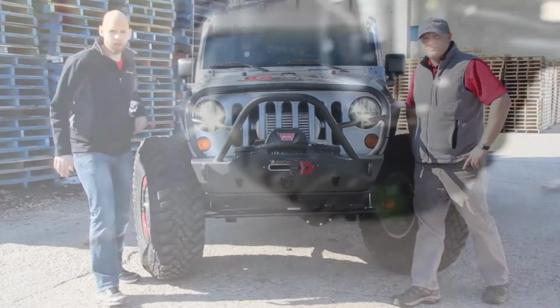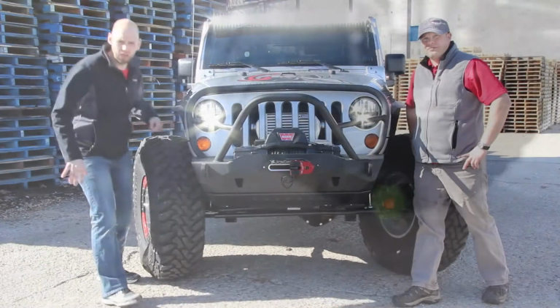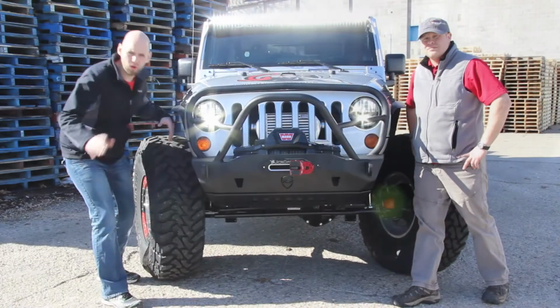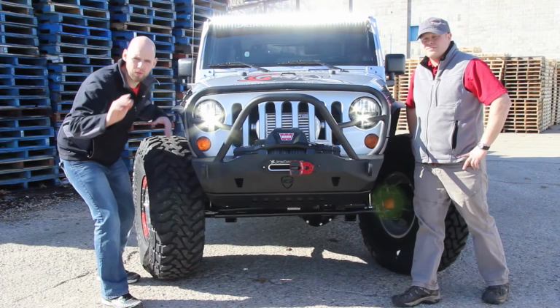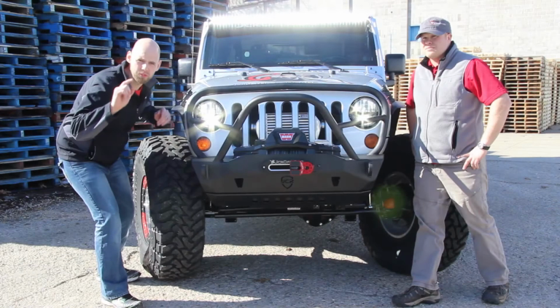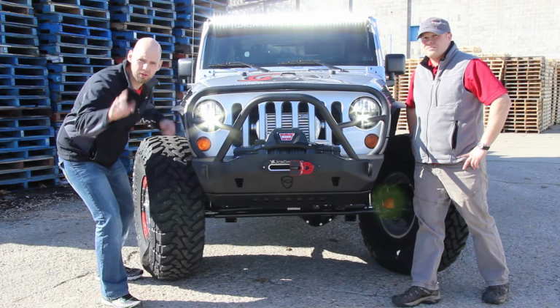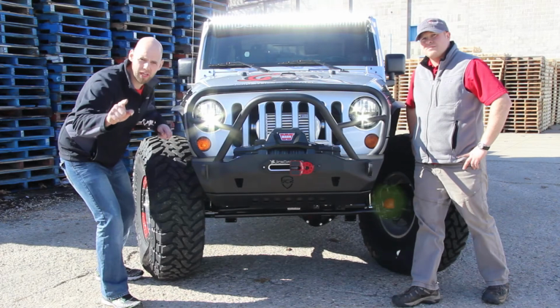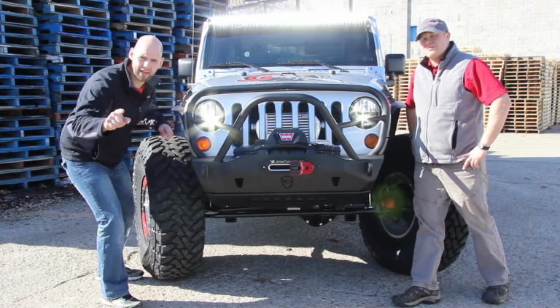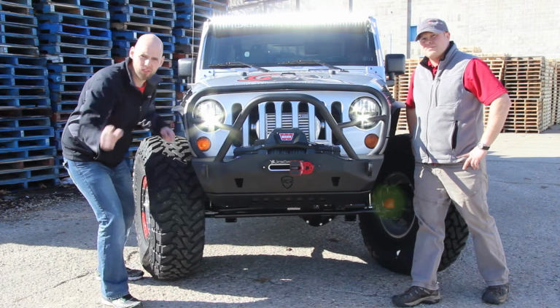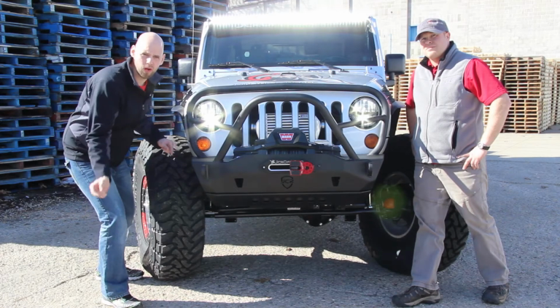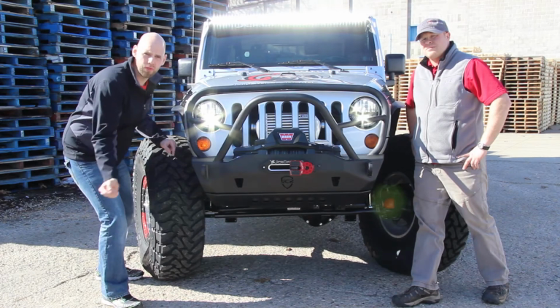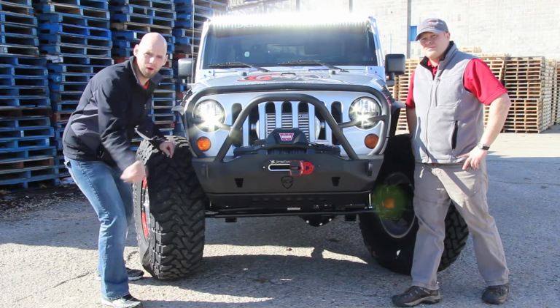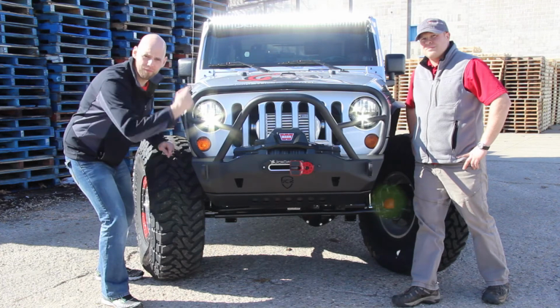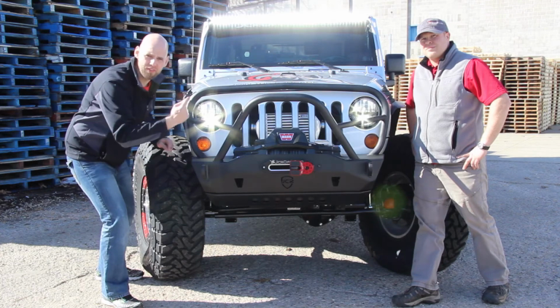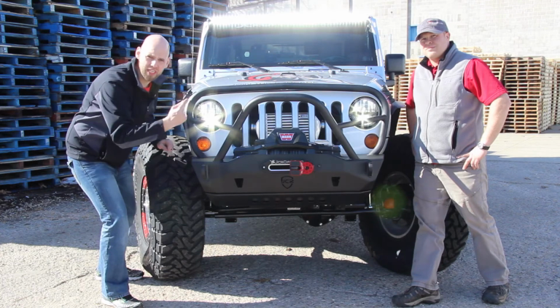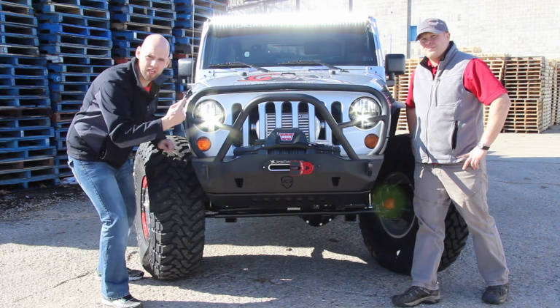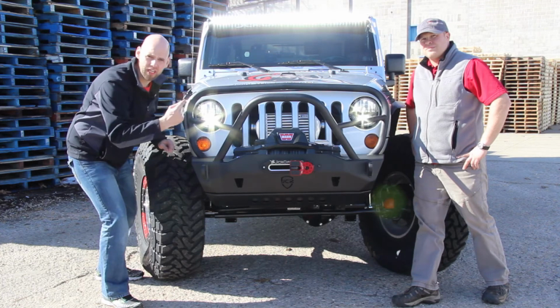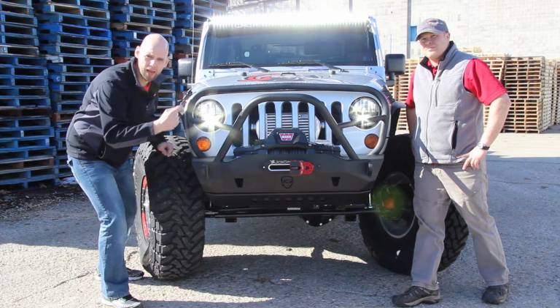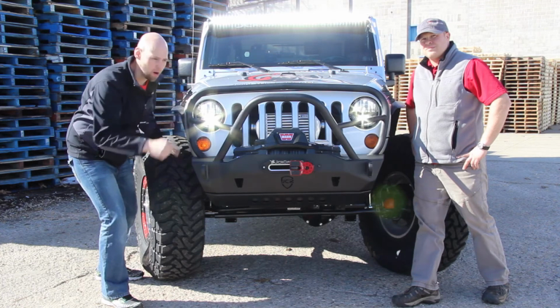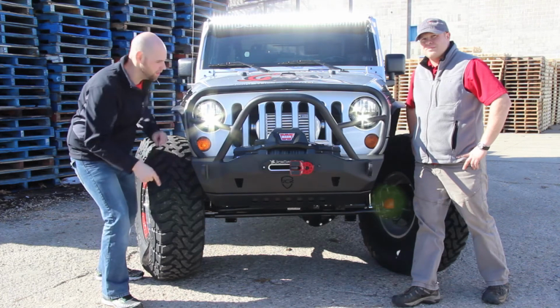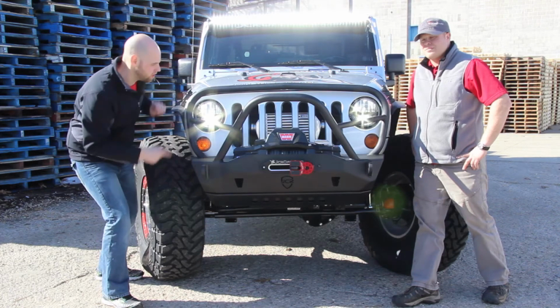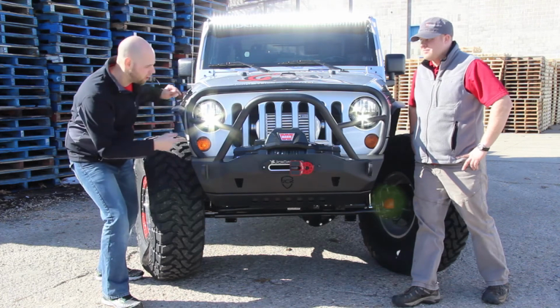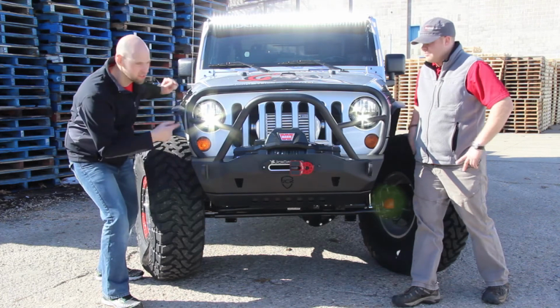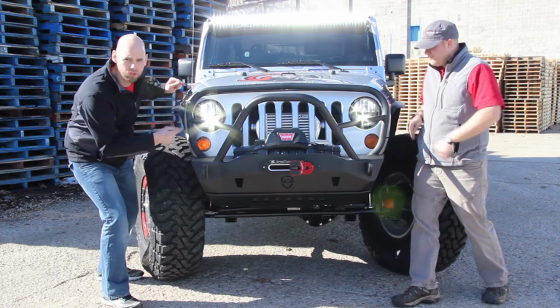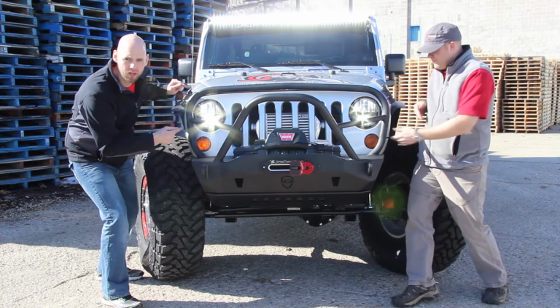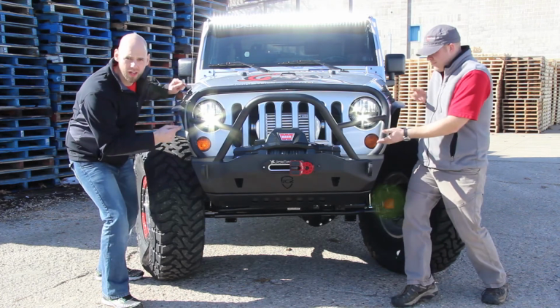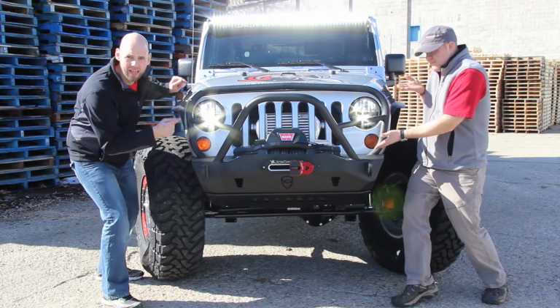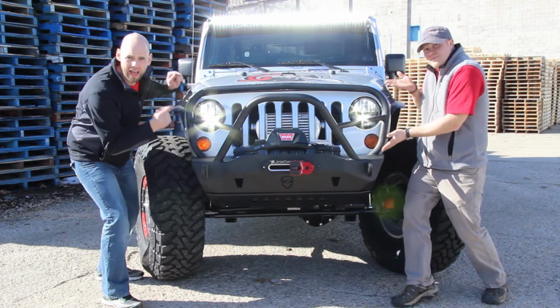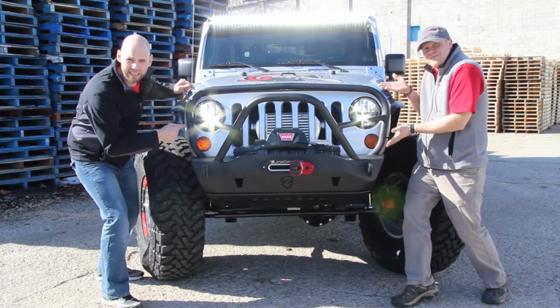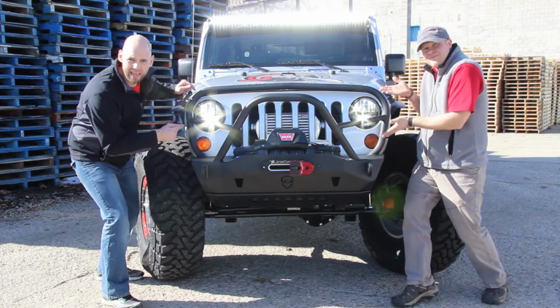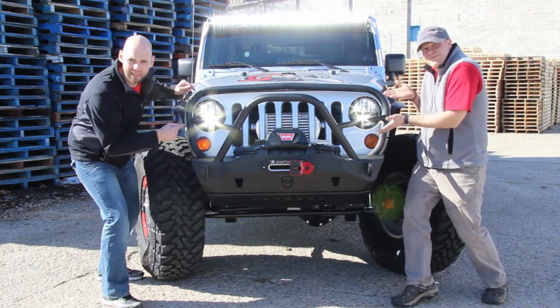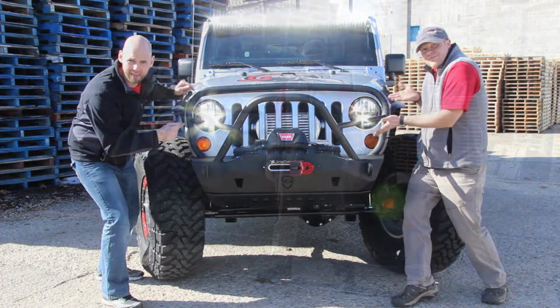In order to throw some serious light down the trail, we threw on a 50 inch LED light bar and these awesome Truck-Lite LED headlights.